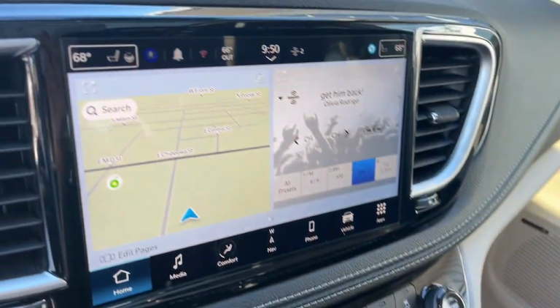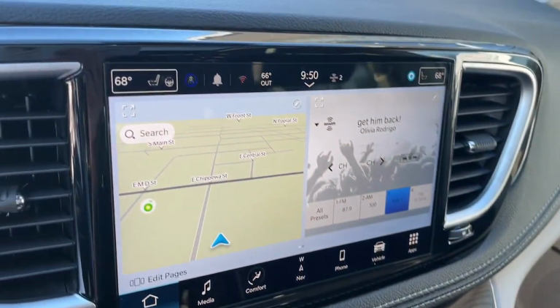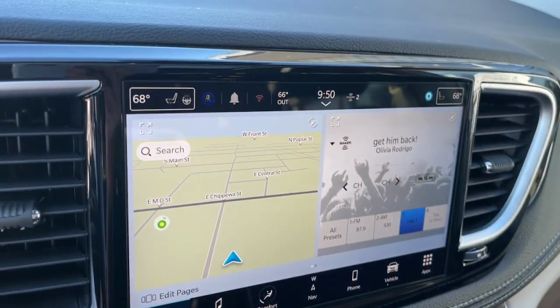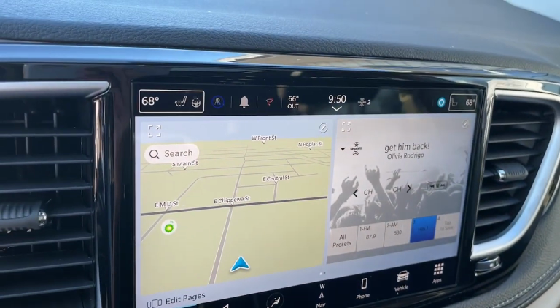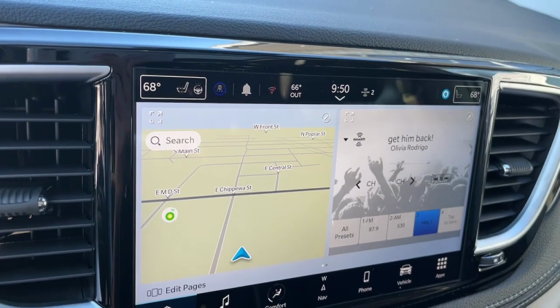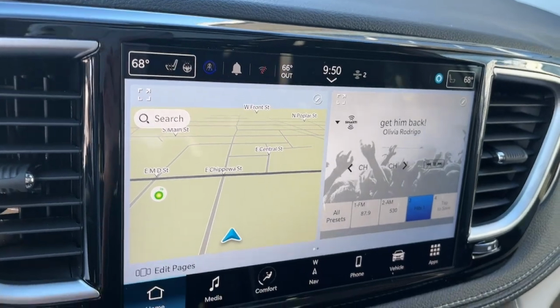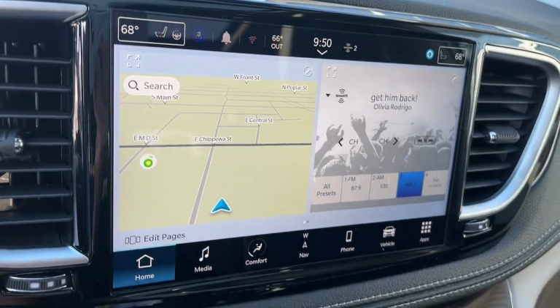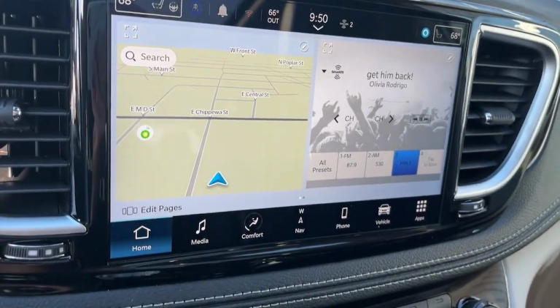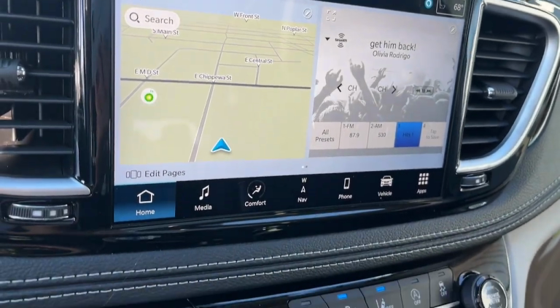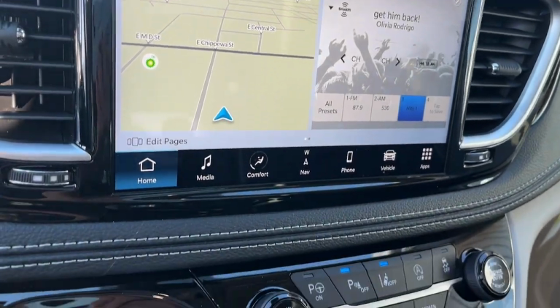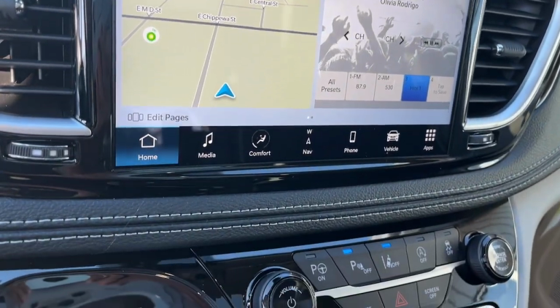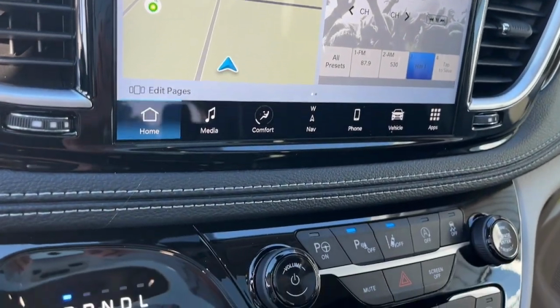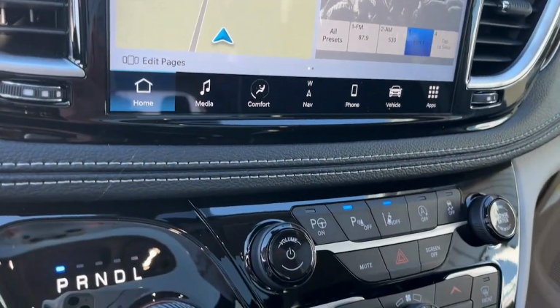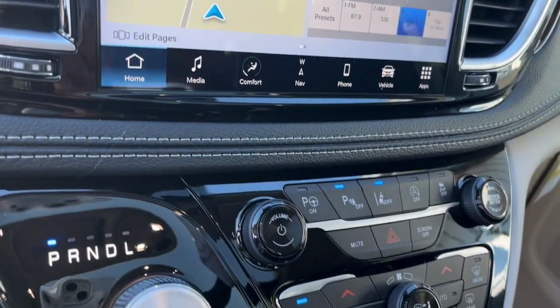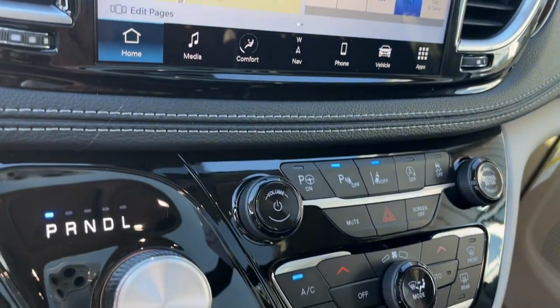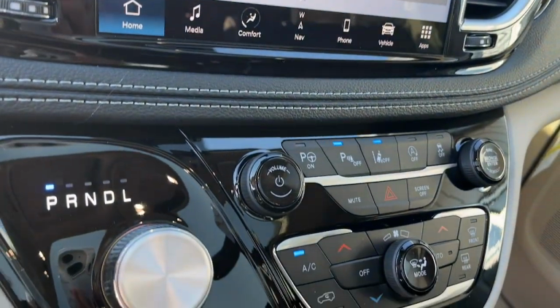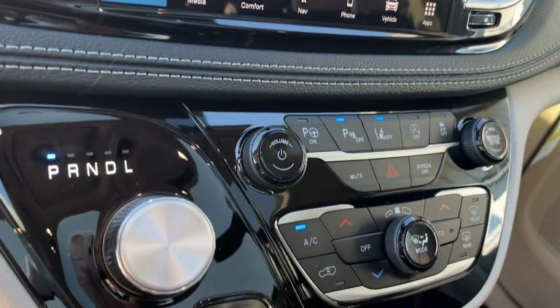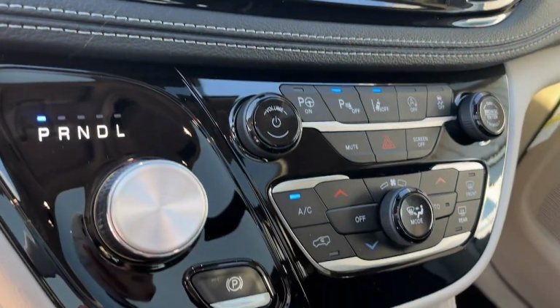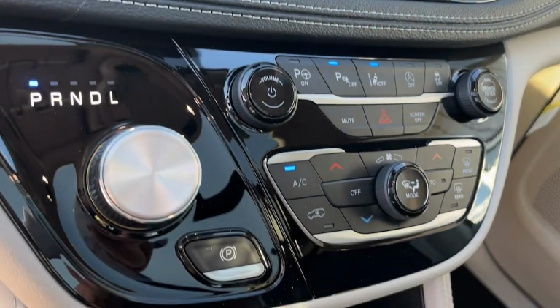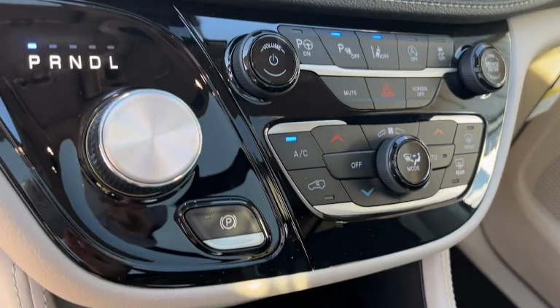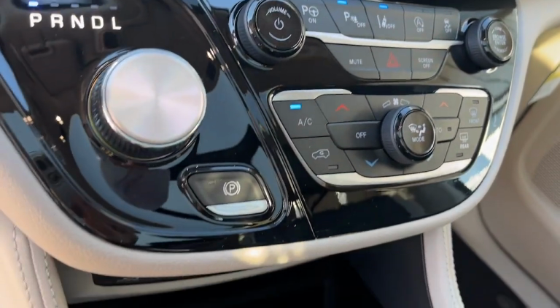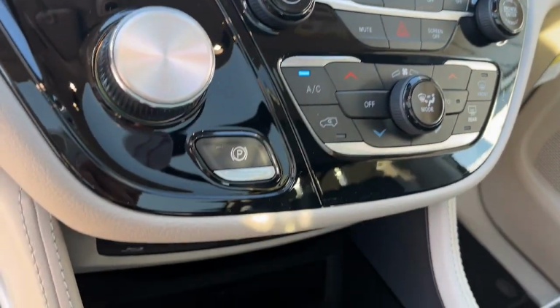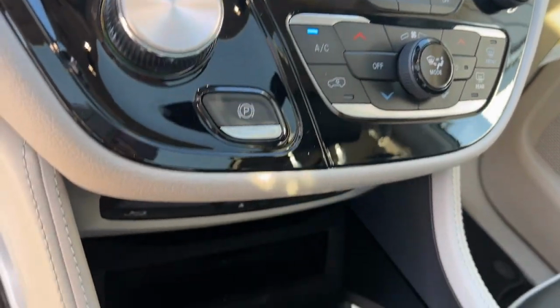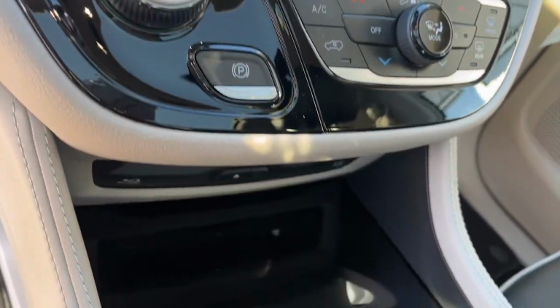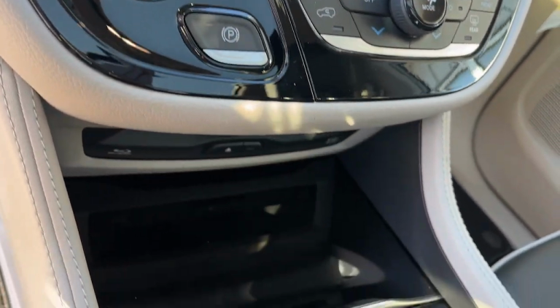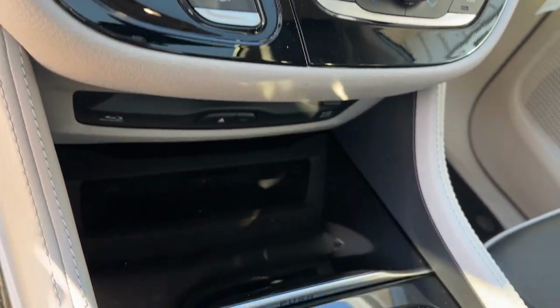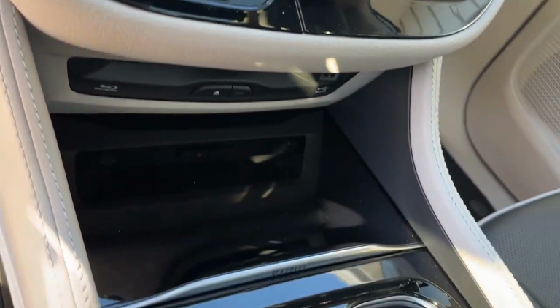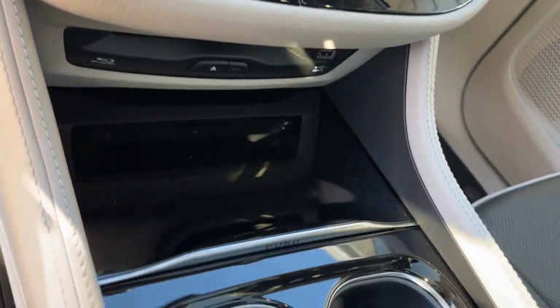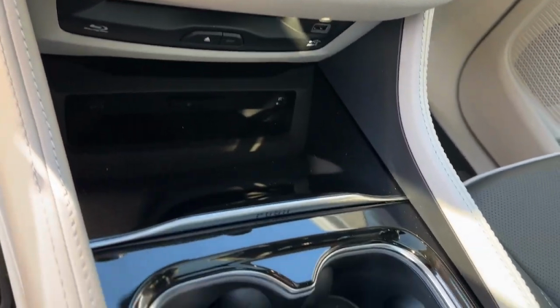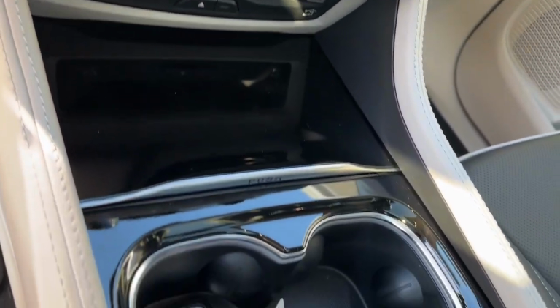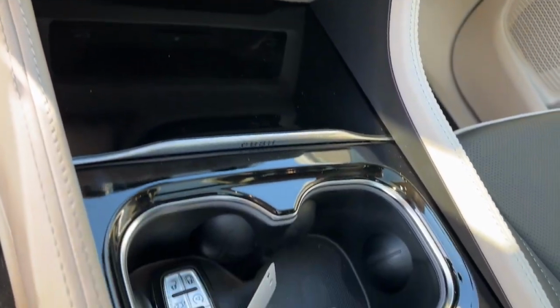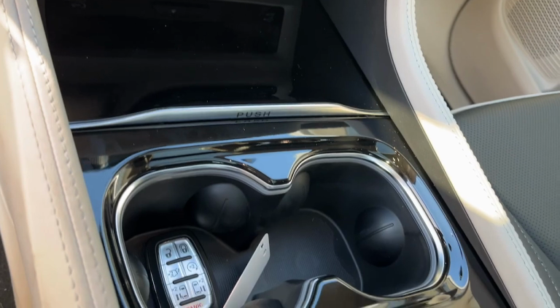Navigation system, keyless entry, moonroof, adaptive cruise control, fog lamps.